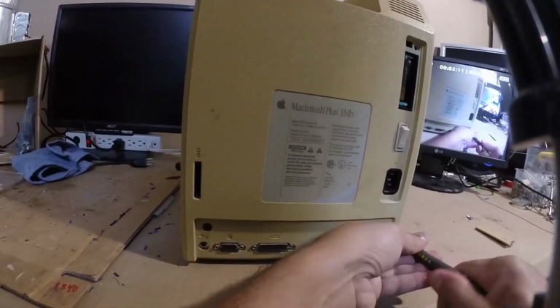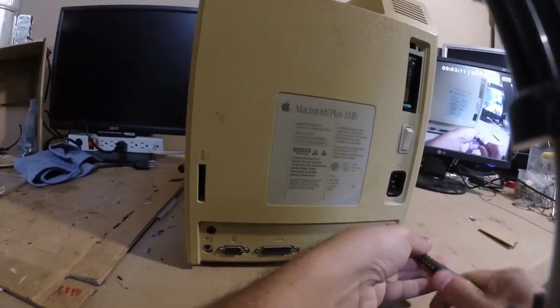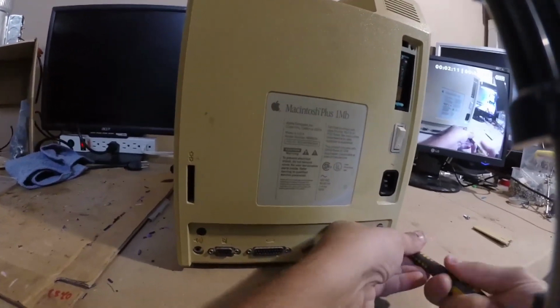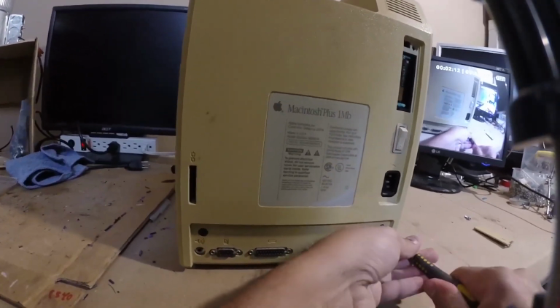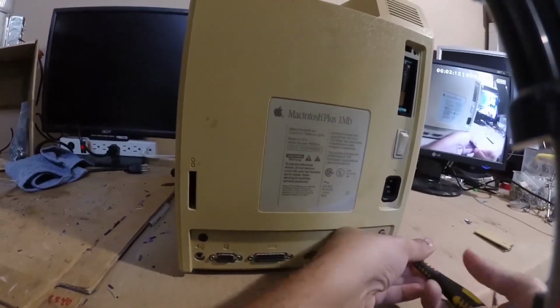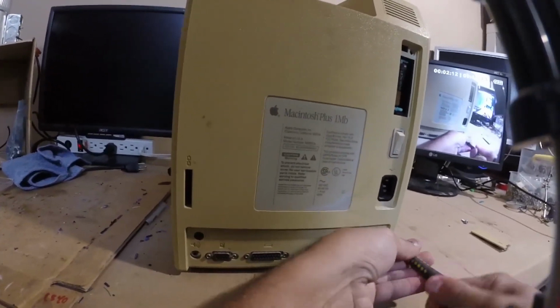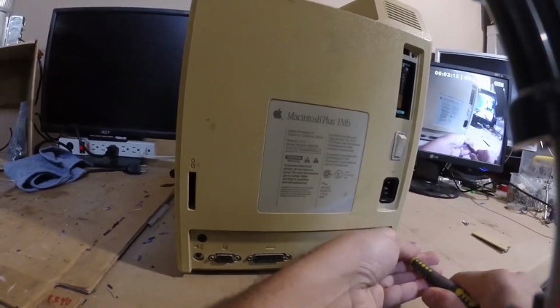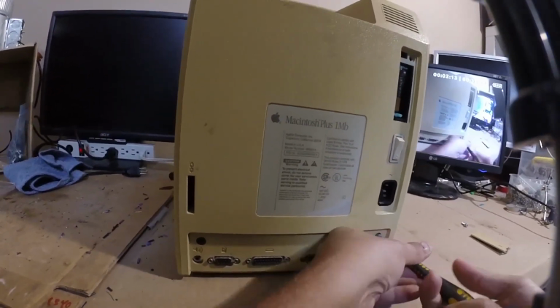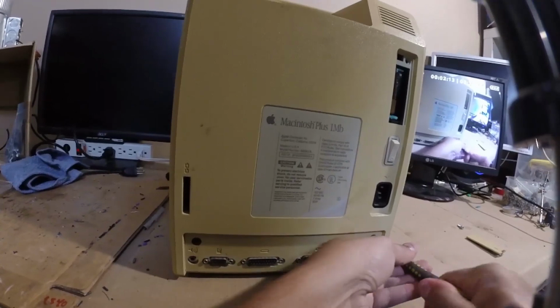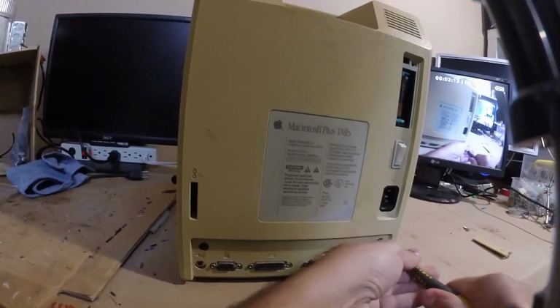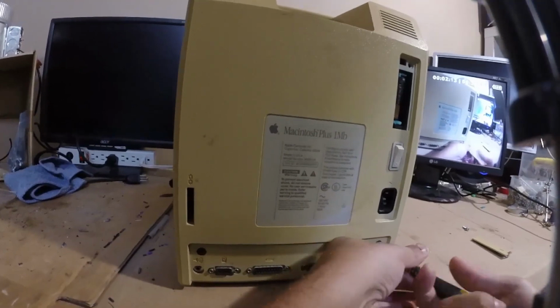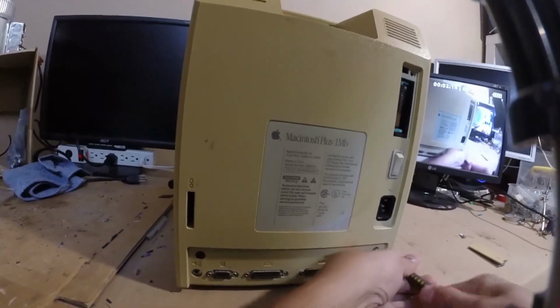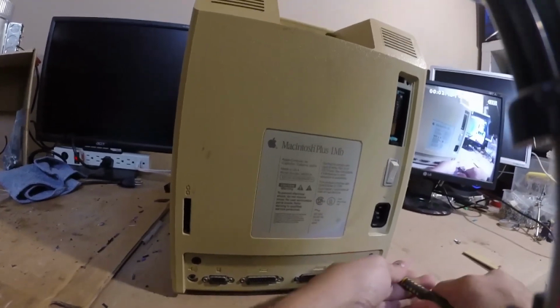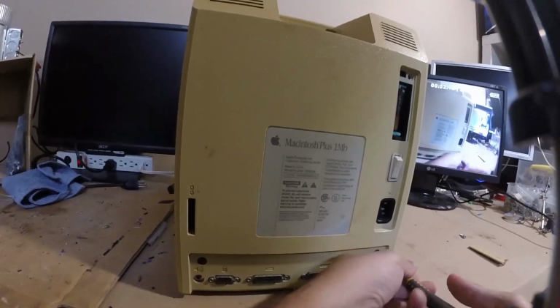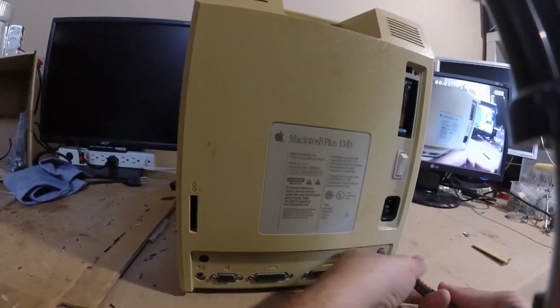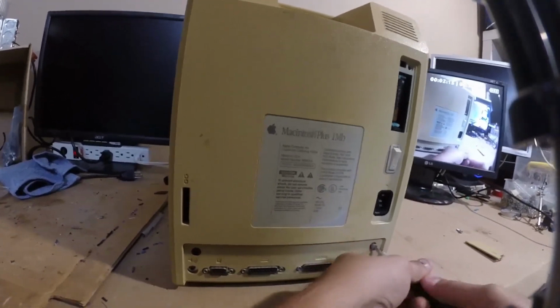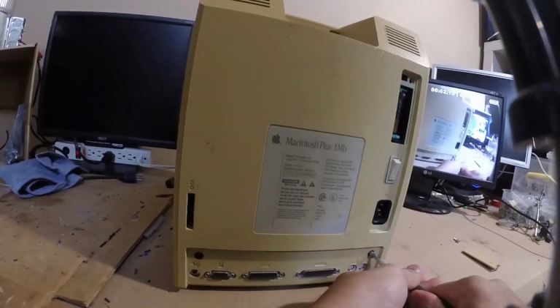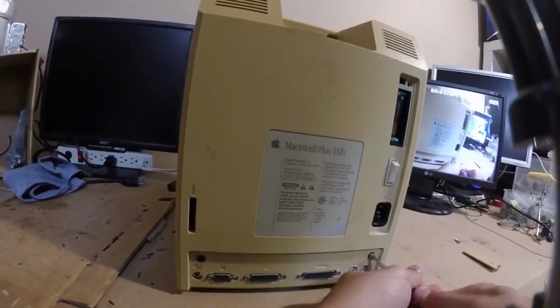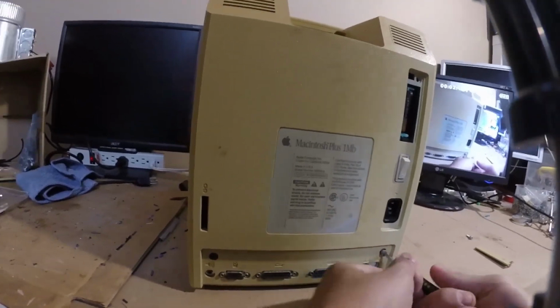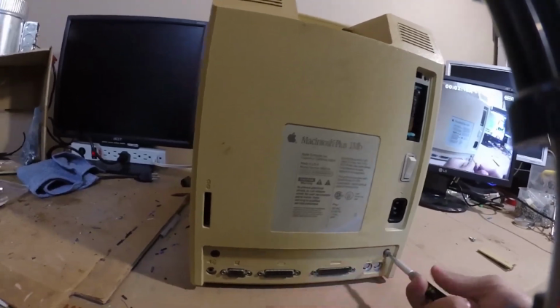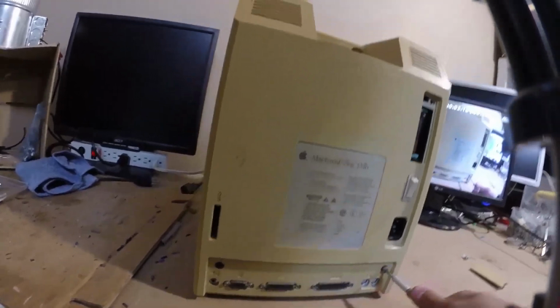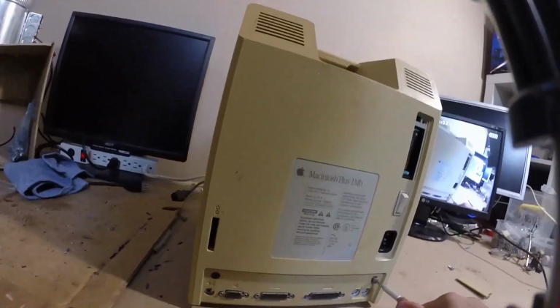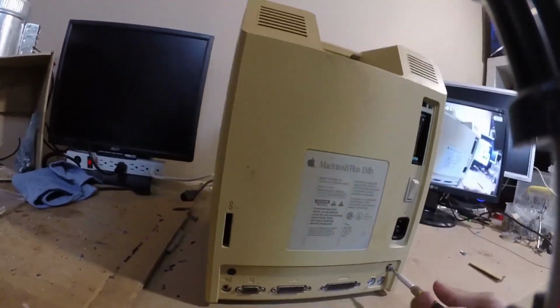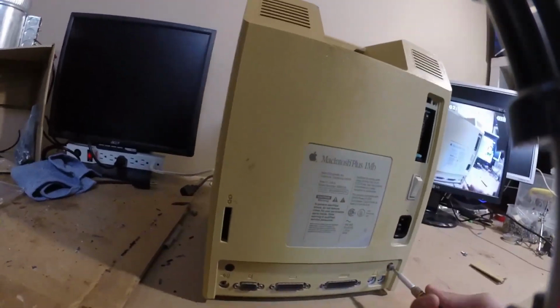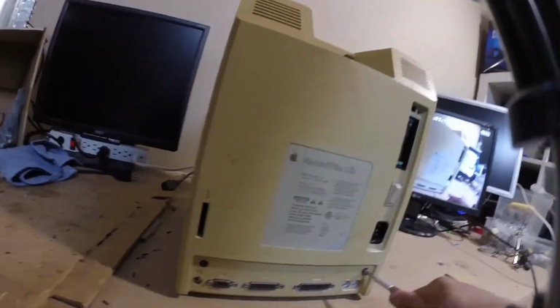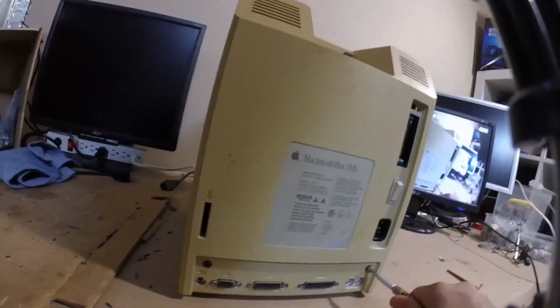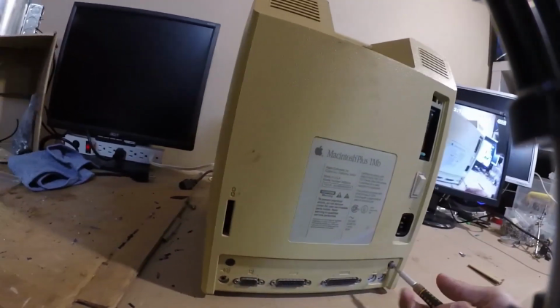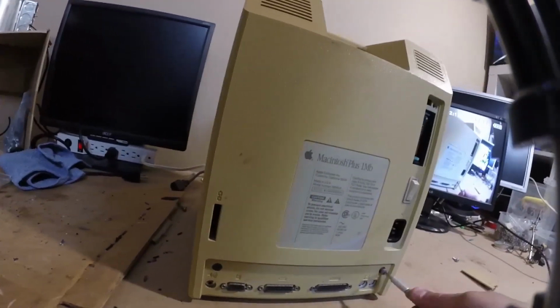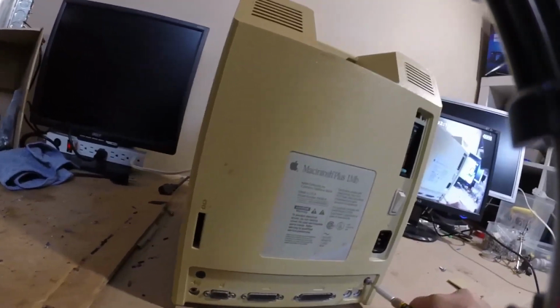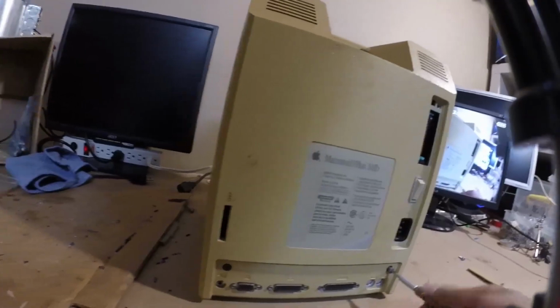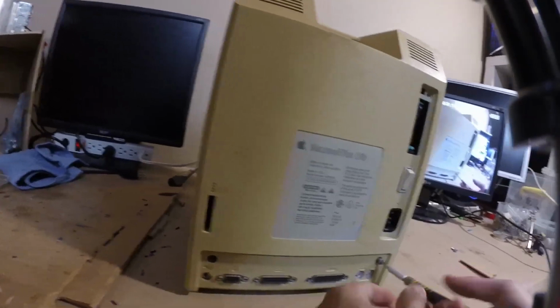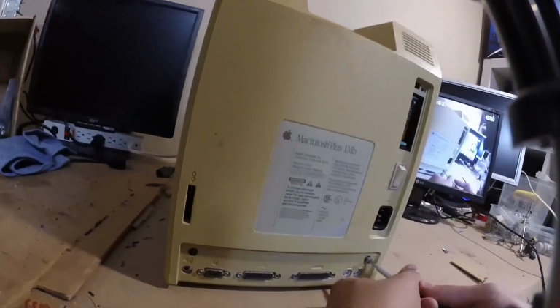This Mac shows absolutely no signs of life at all — completely dead when connected to power. So let's see what's going on inside.